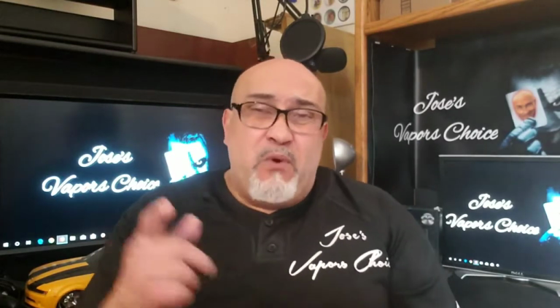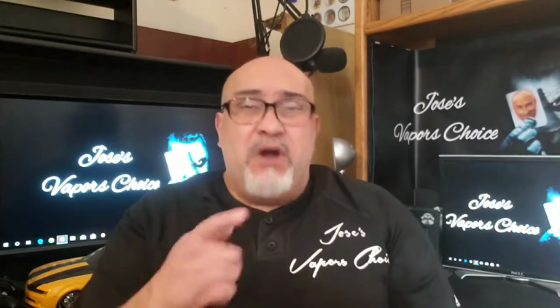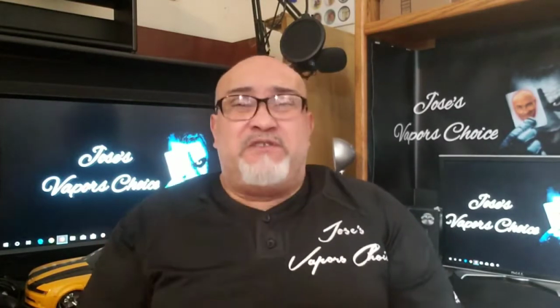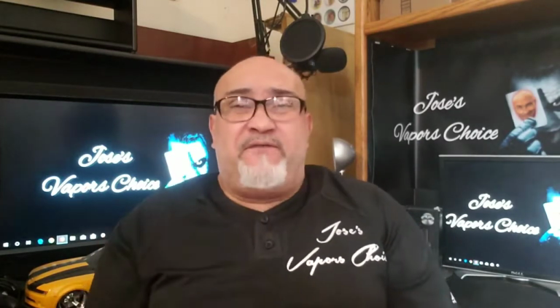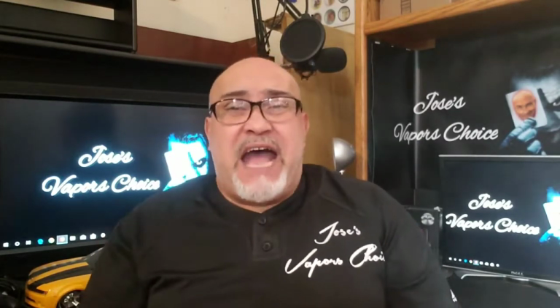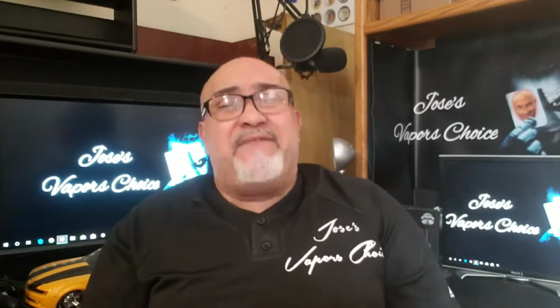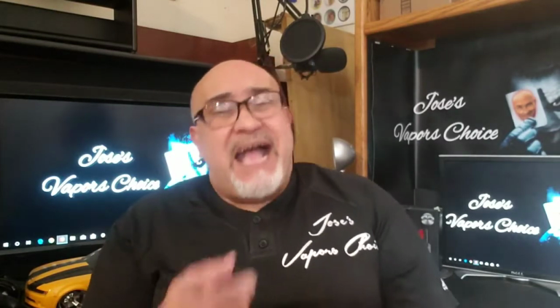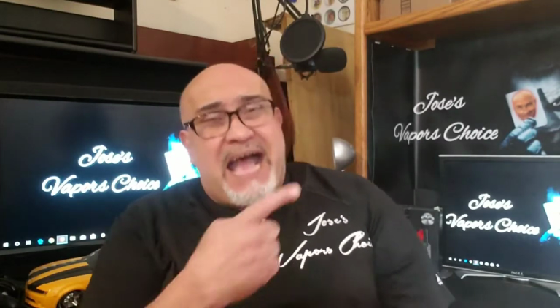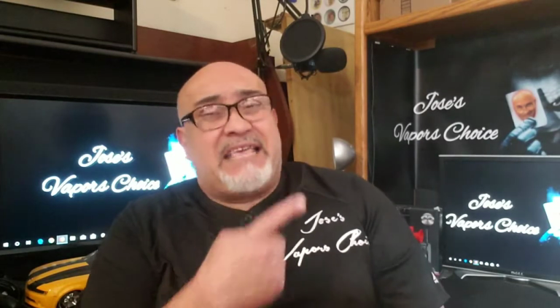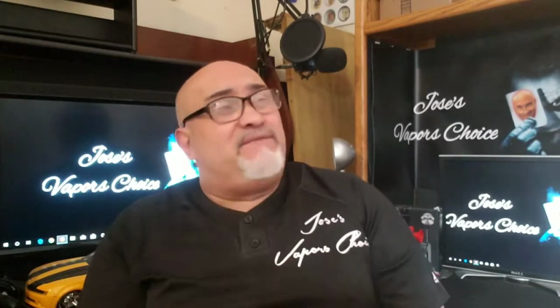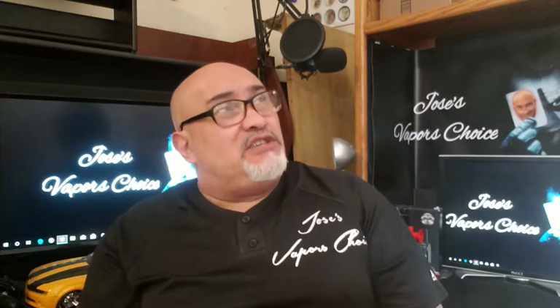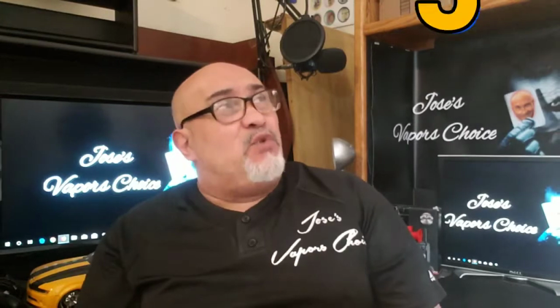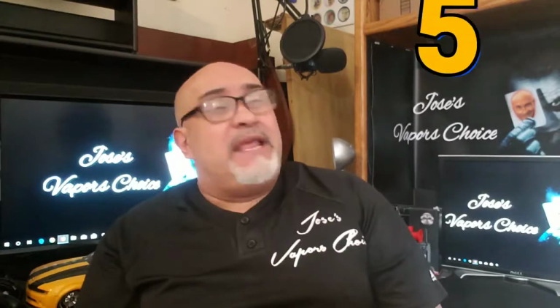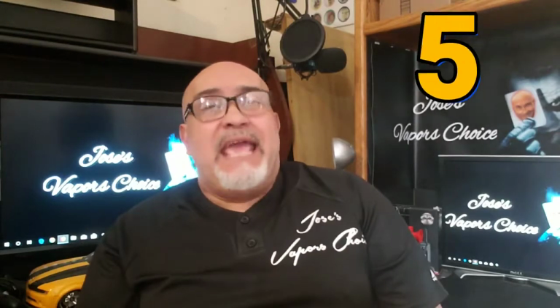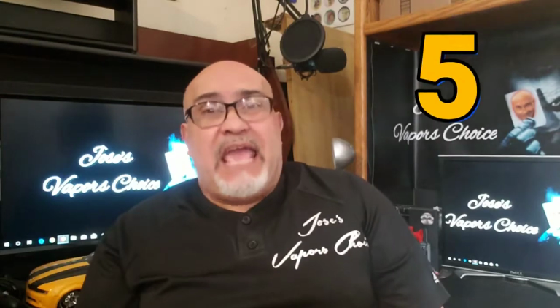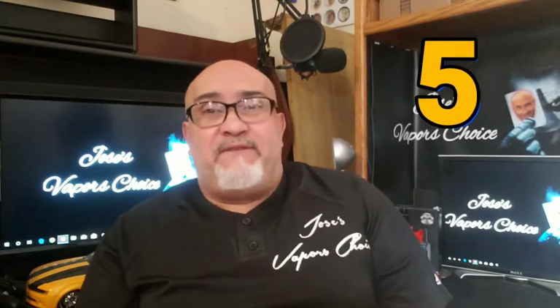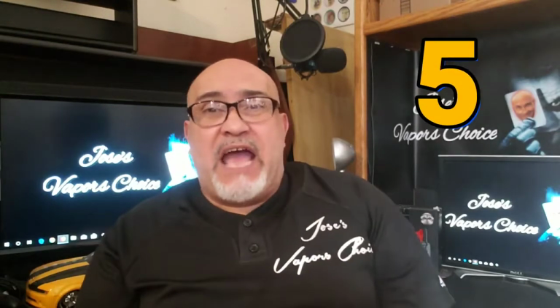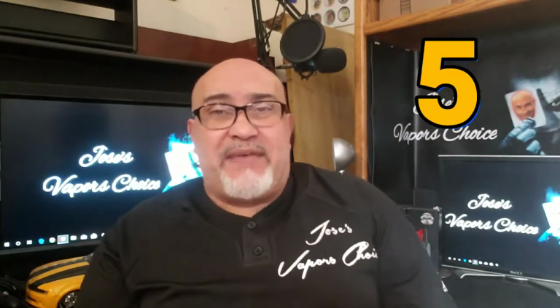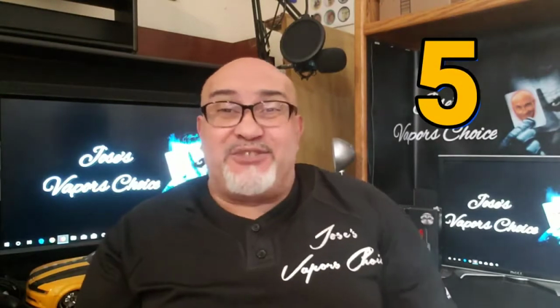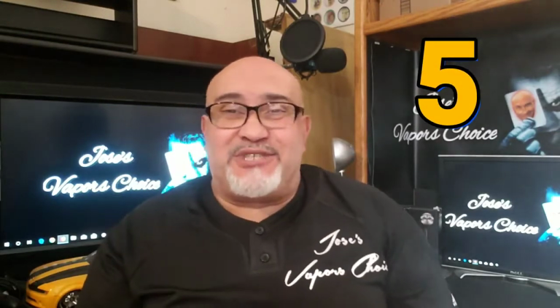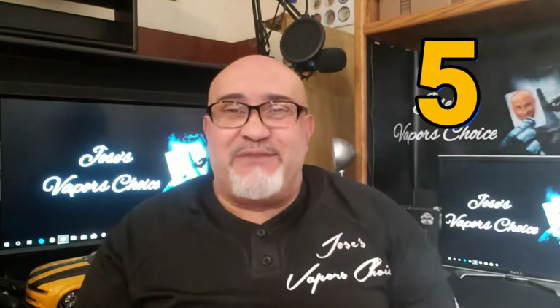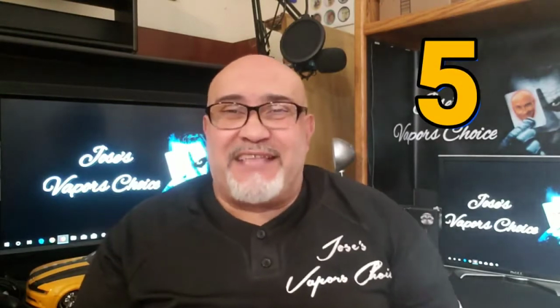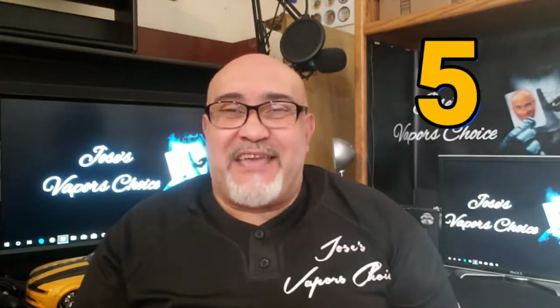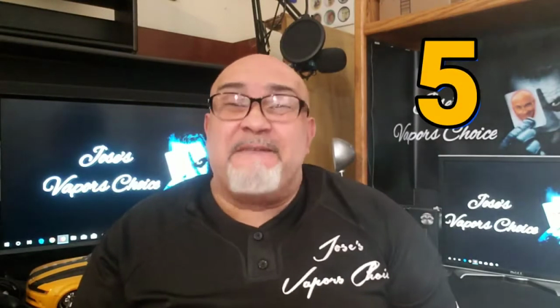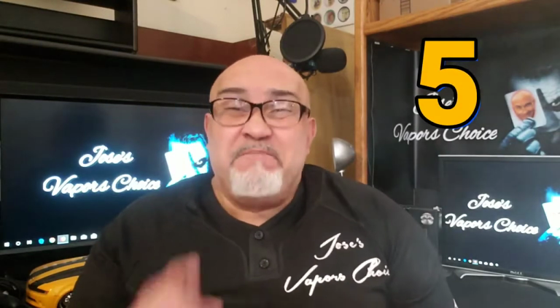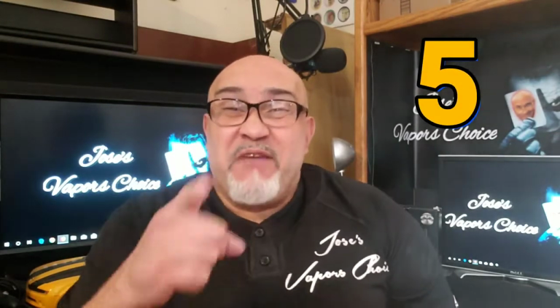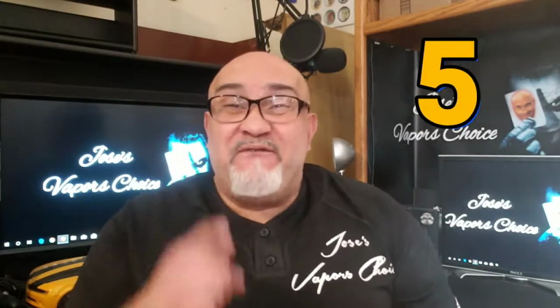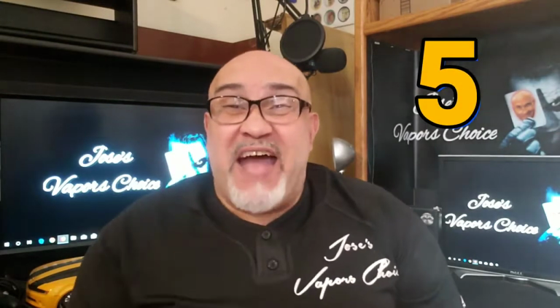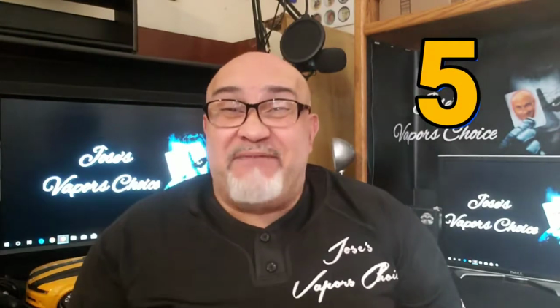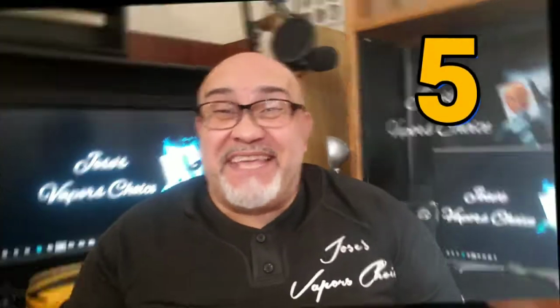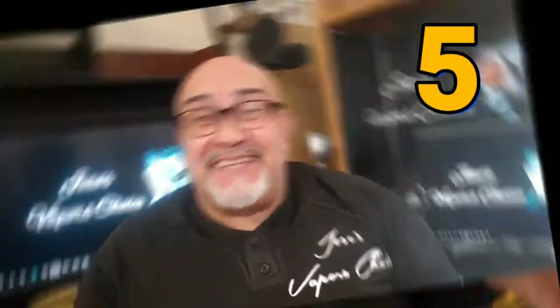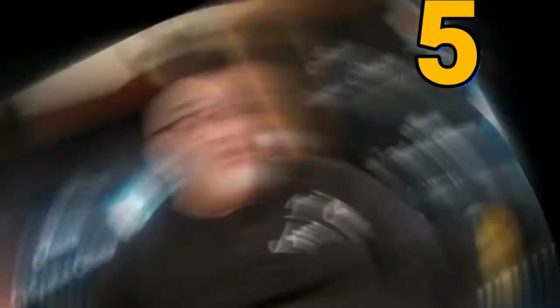From a one to five, I give this one a five. Five it is.